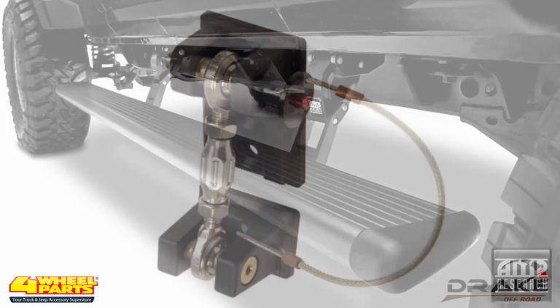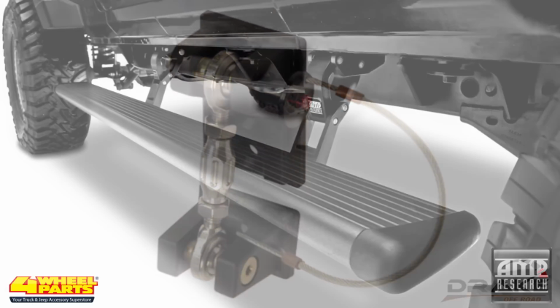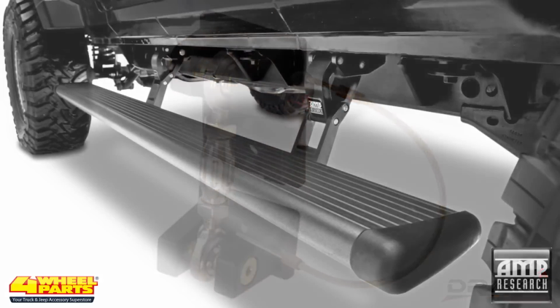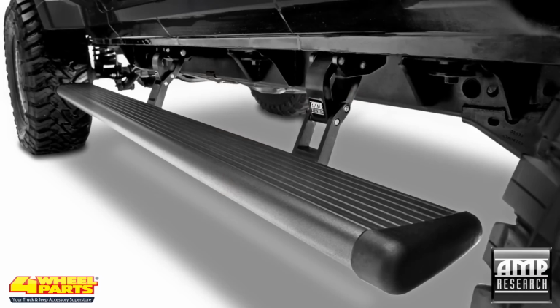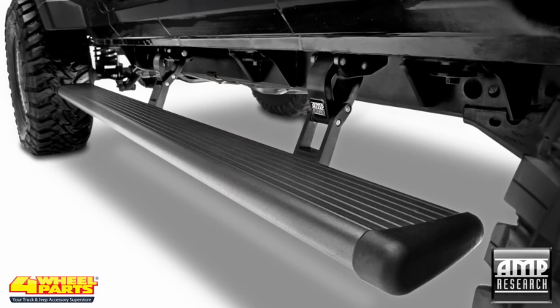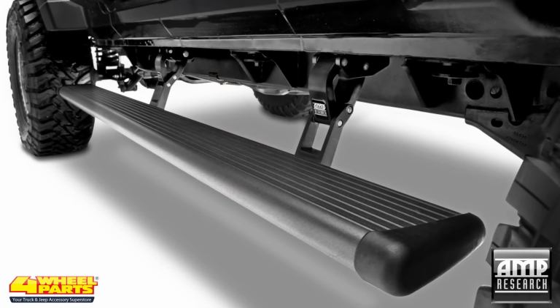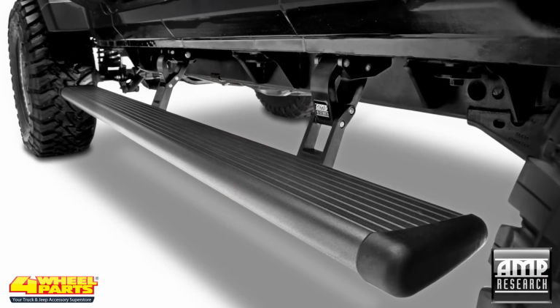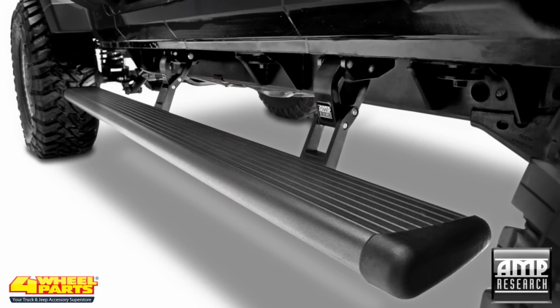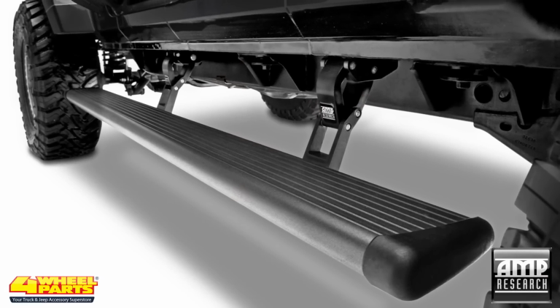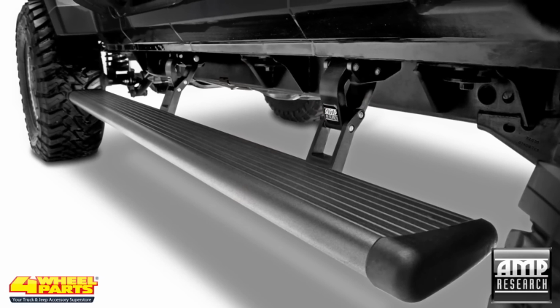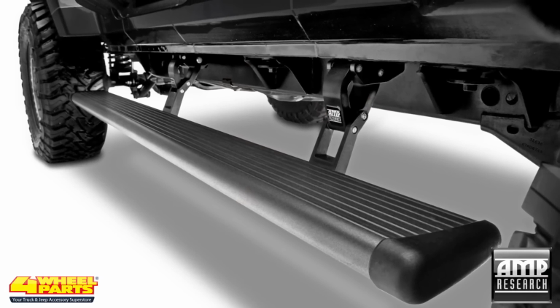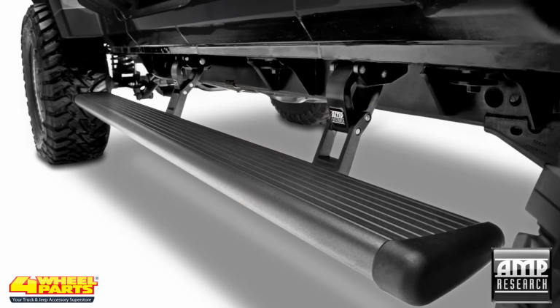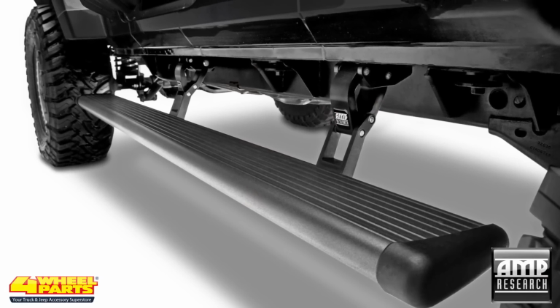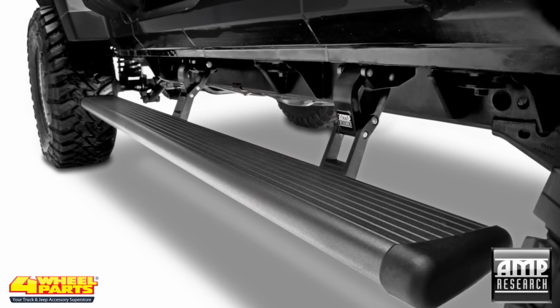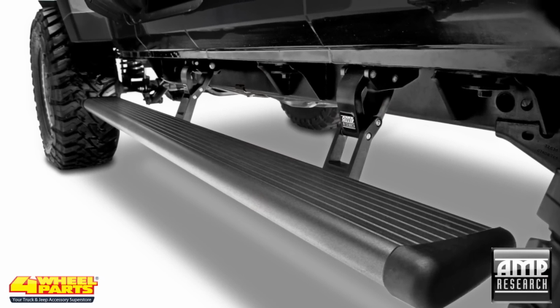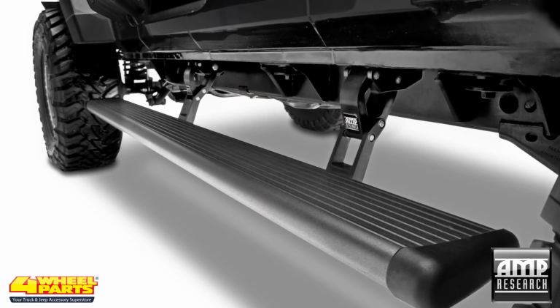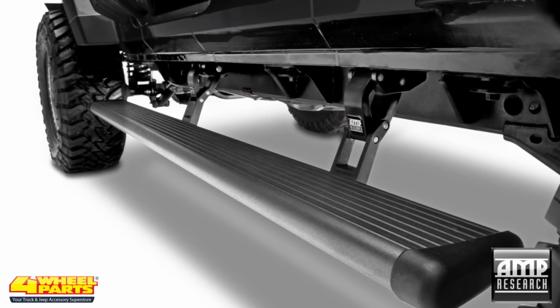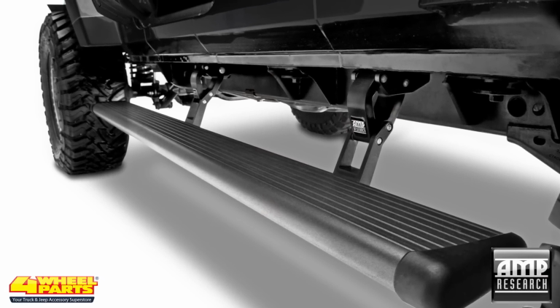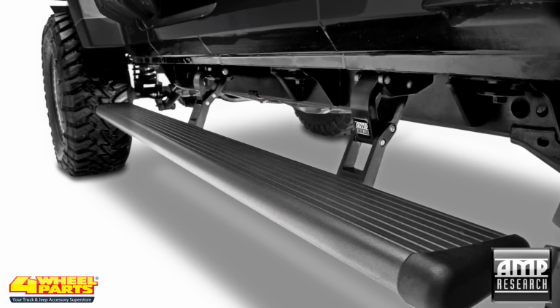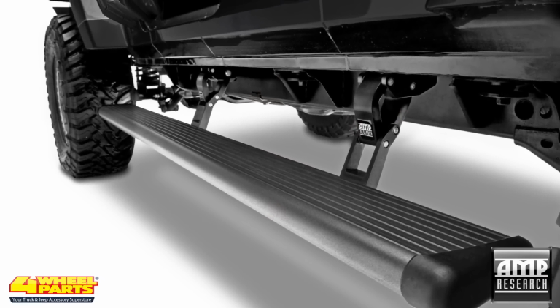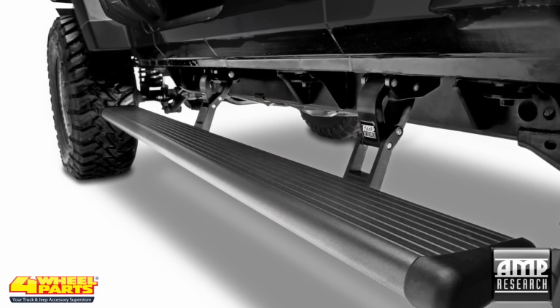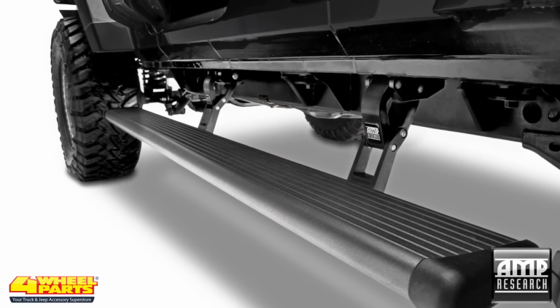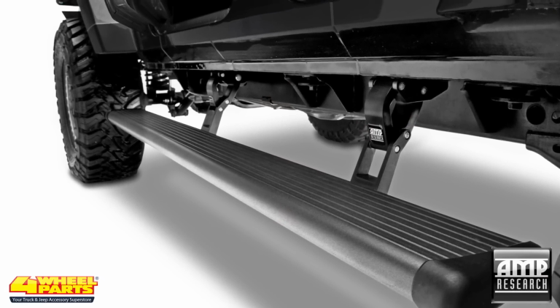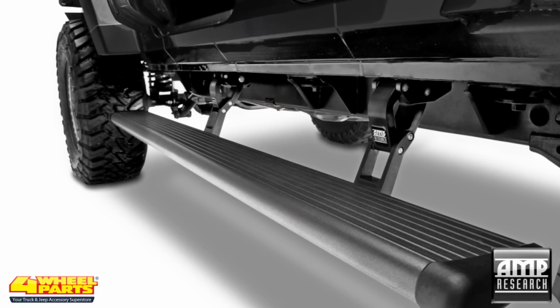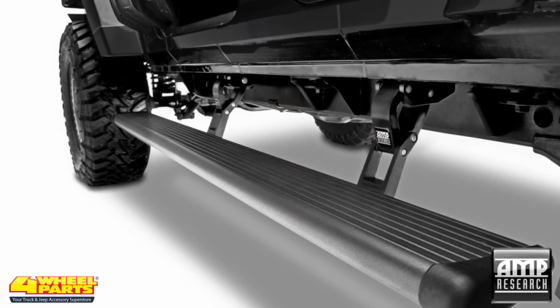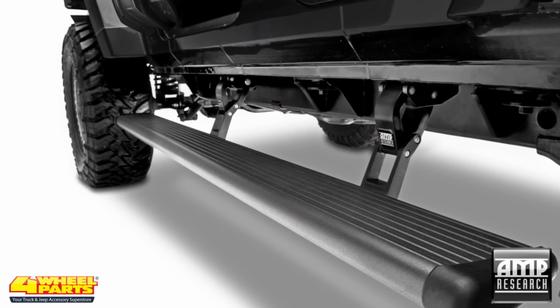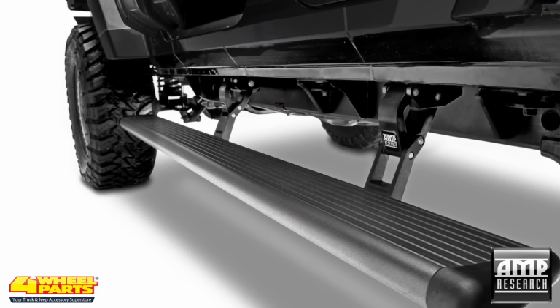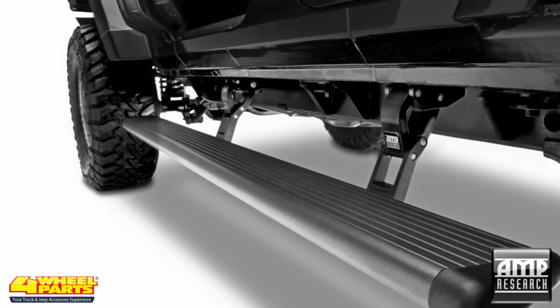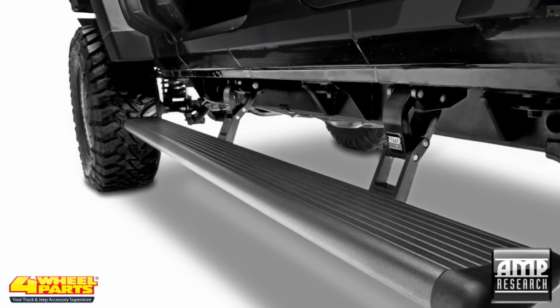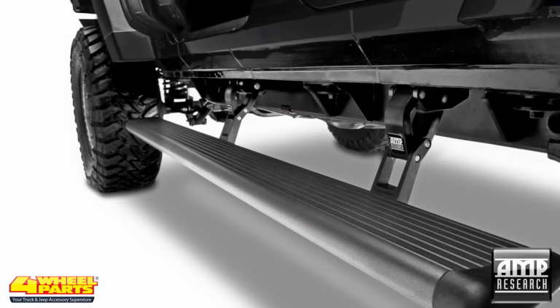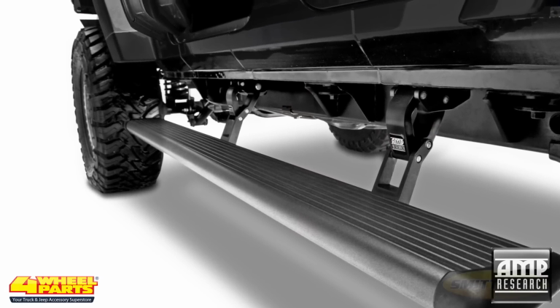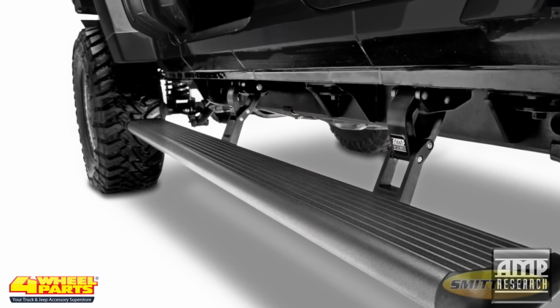For easy access to the Jeep's cab, a set of Amp Research Power Running Boards were installed.